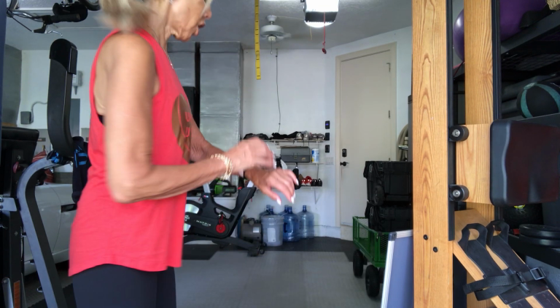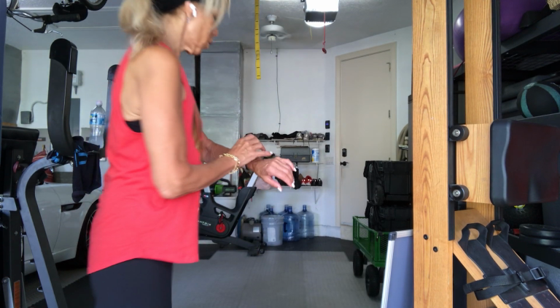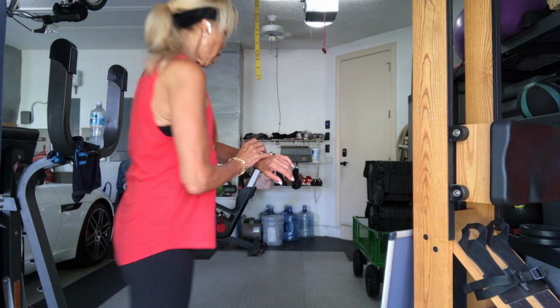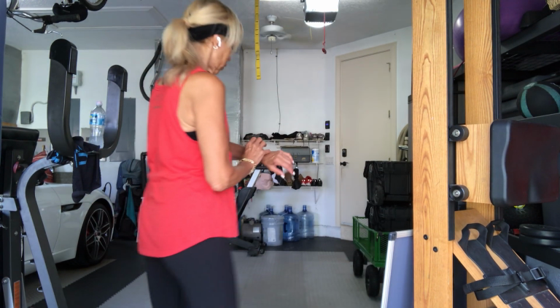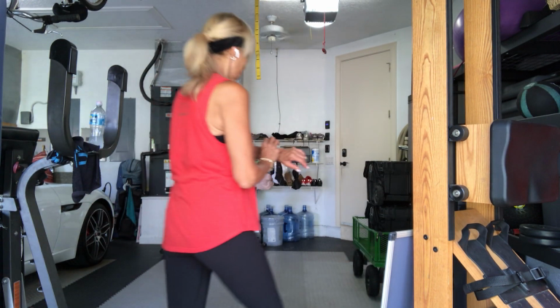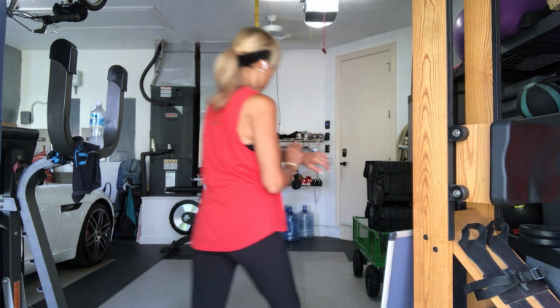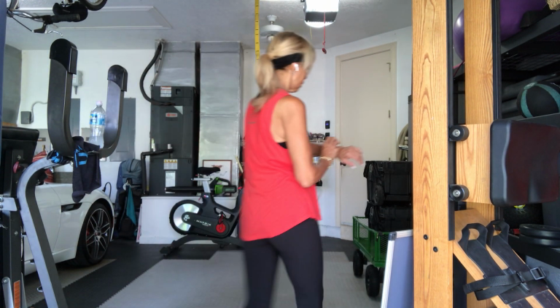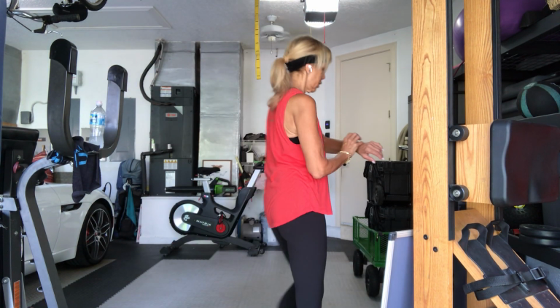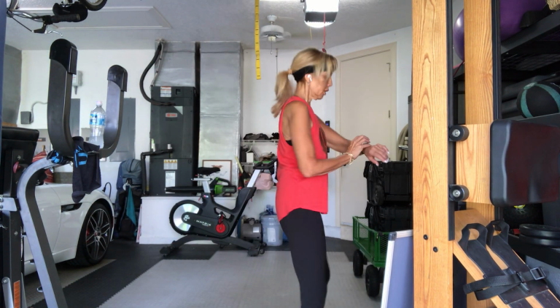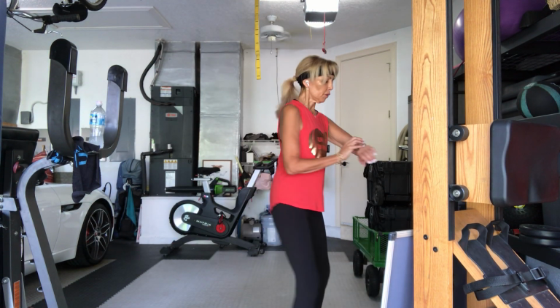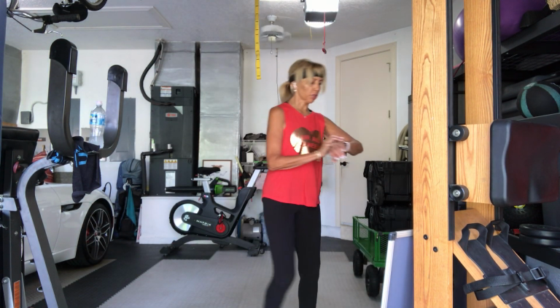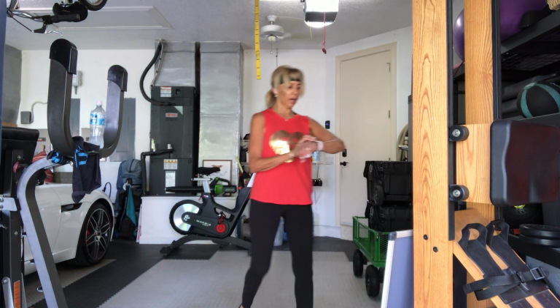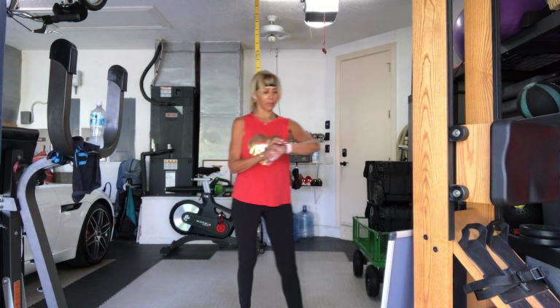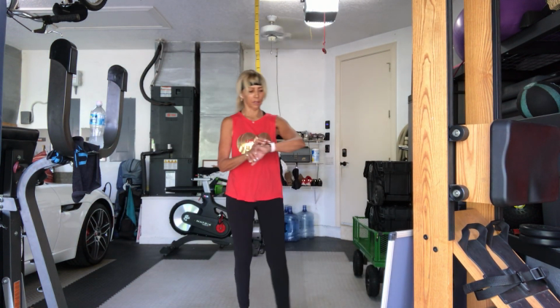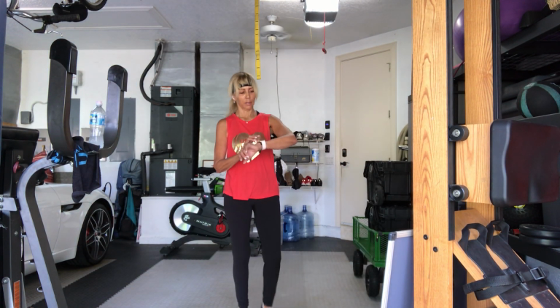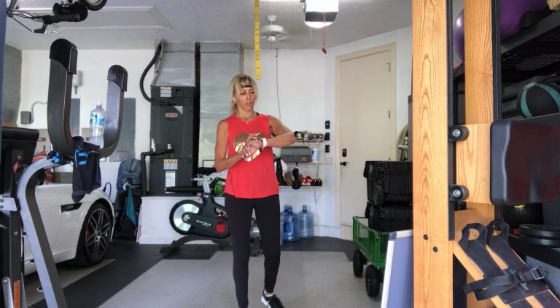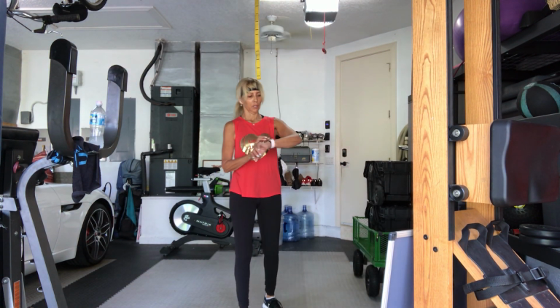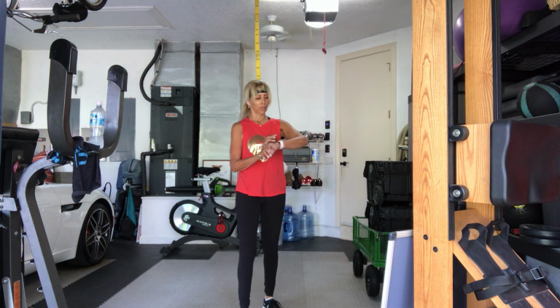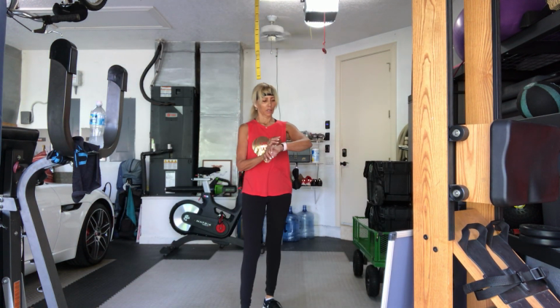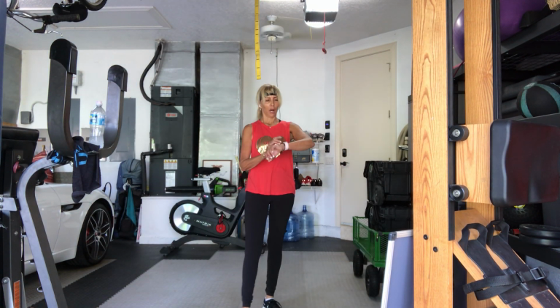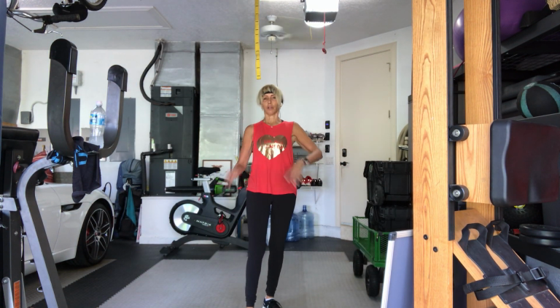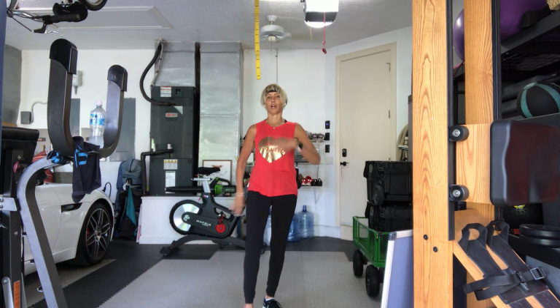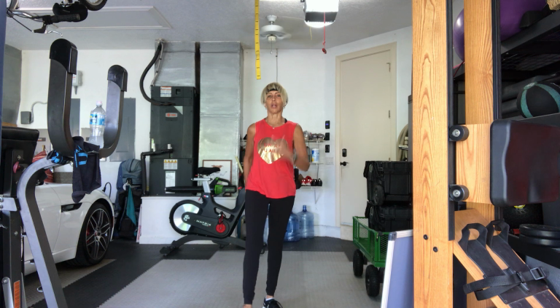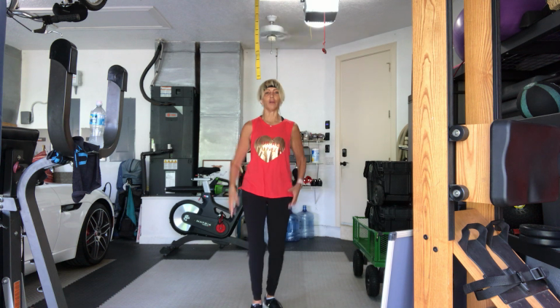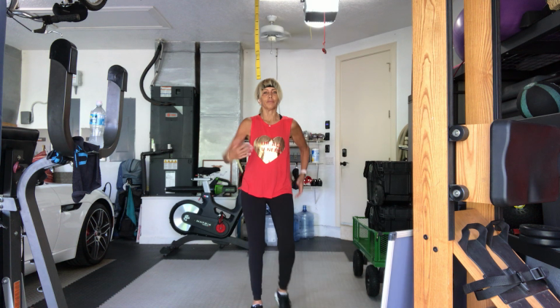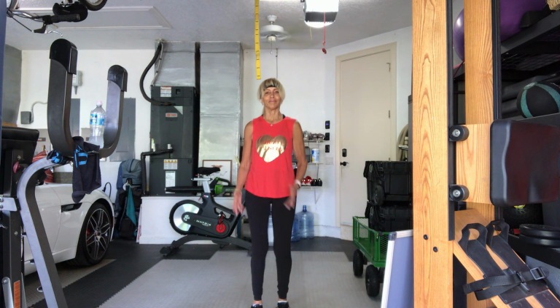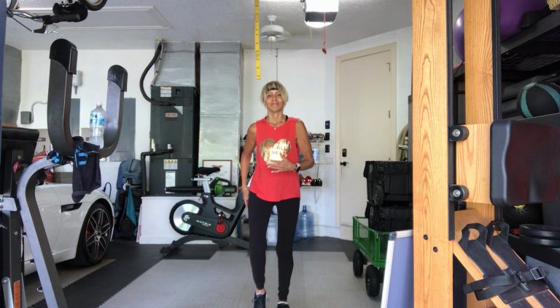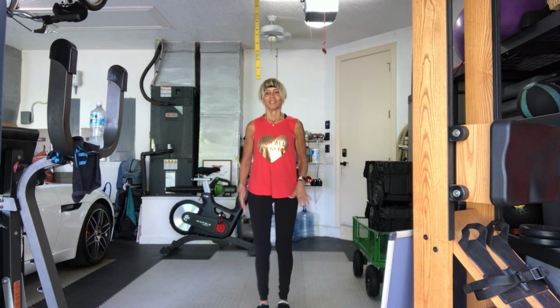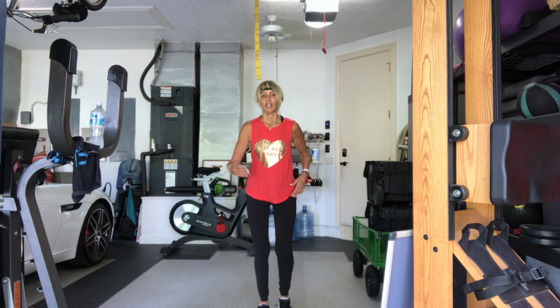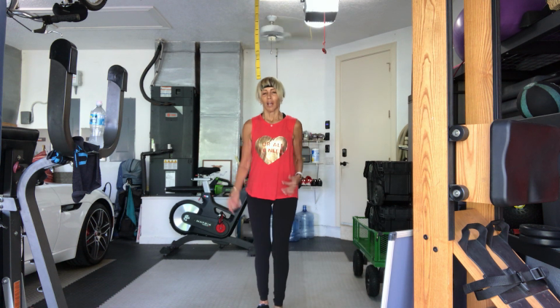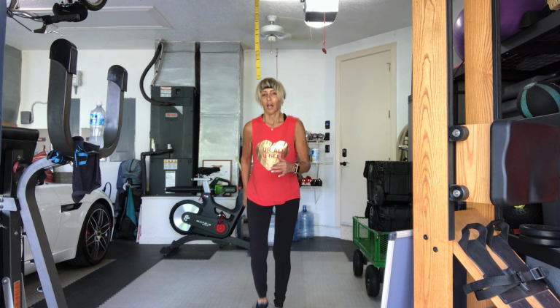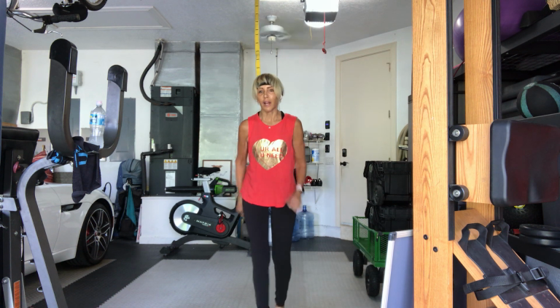Jog, walk, run, march it out. I'm going to march it out. All right.